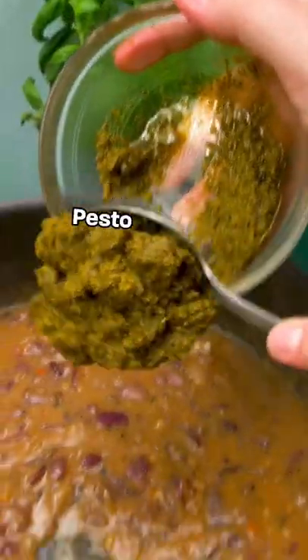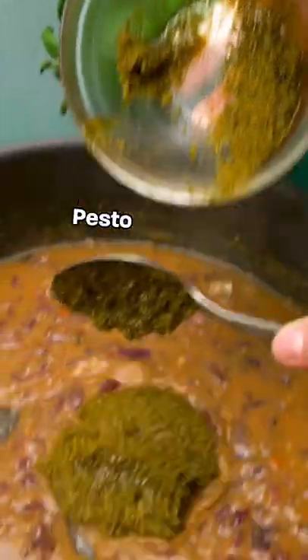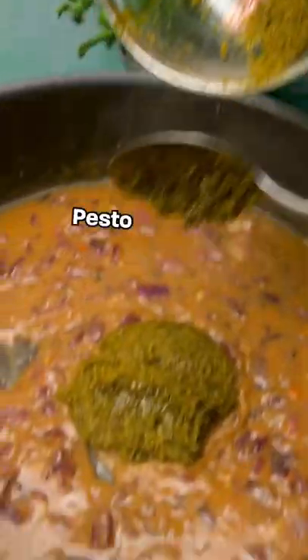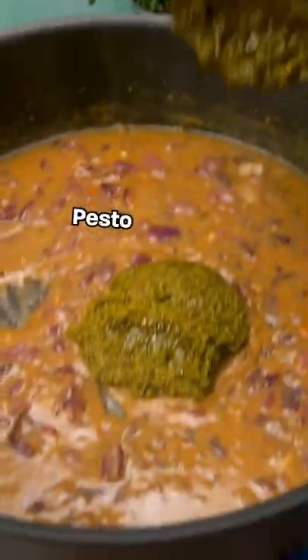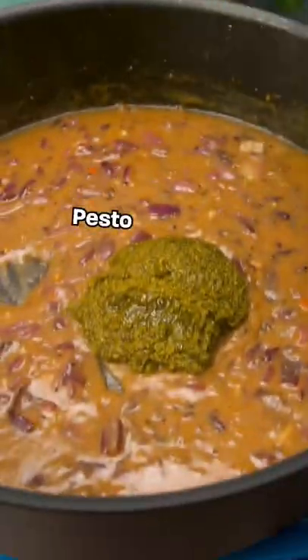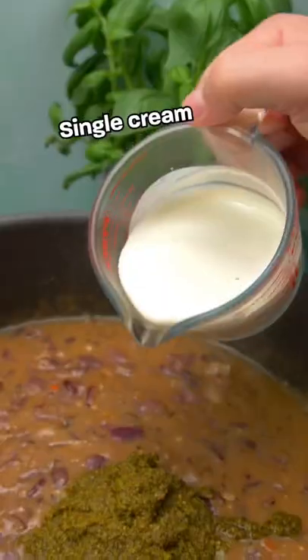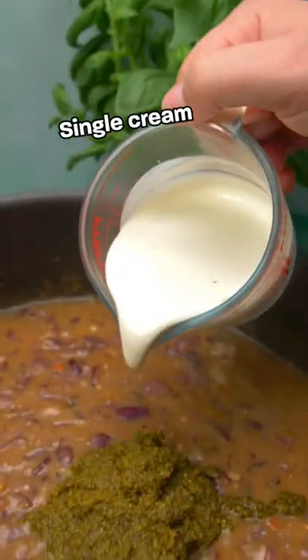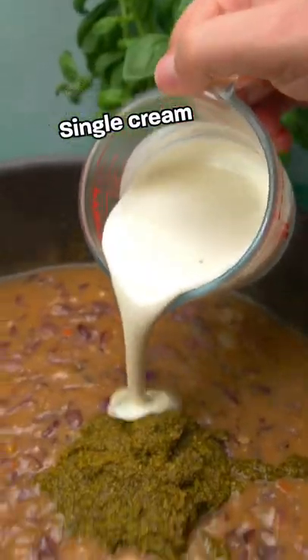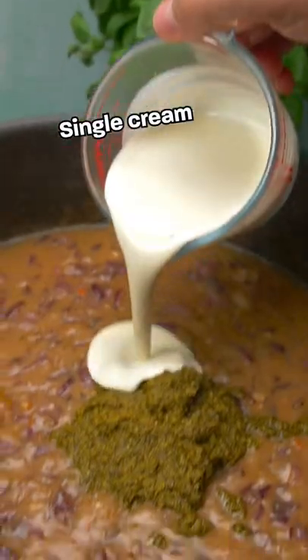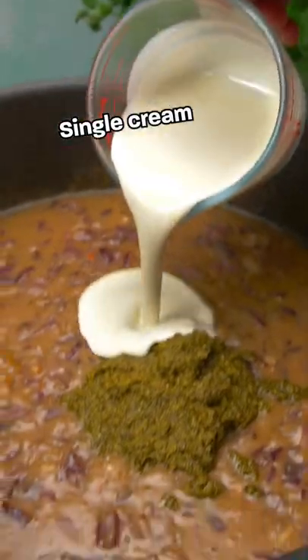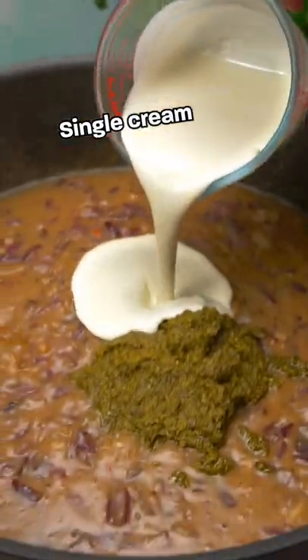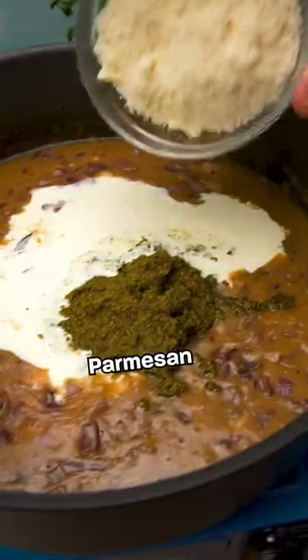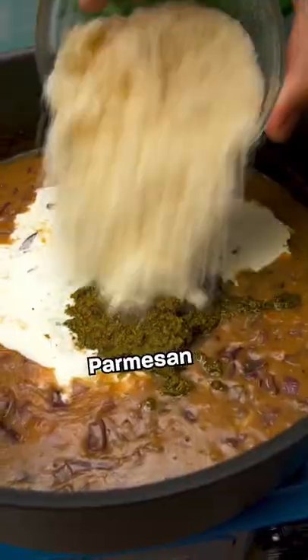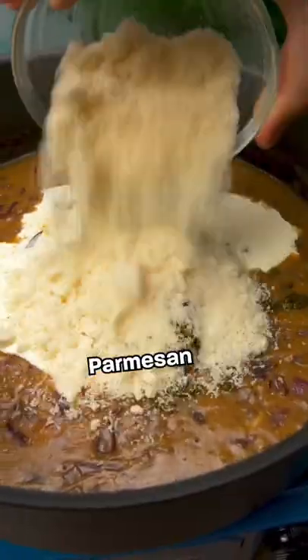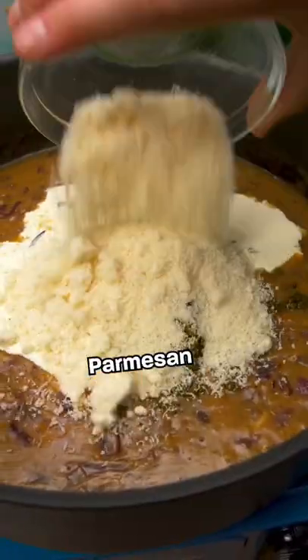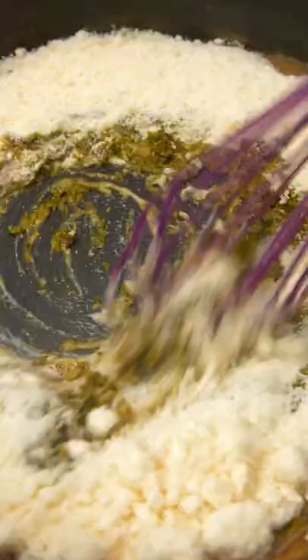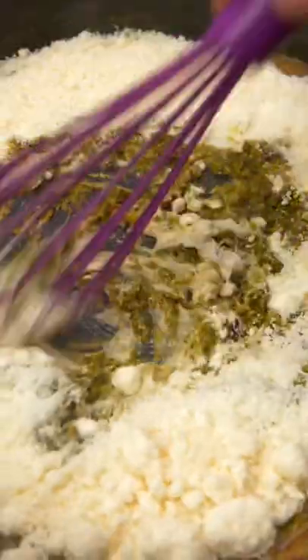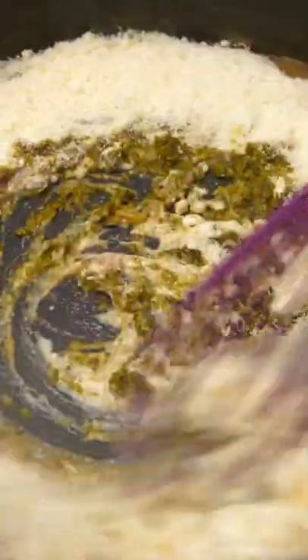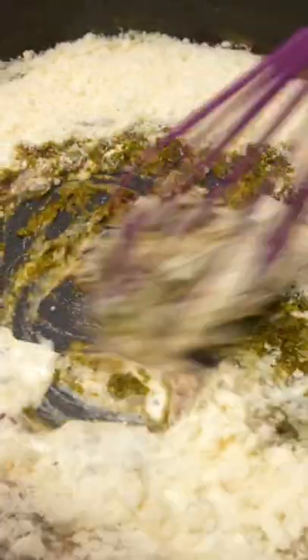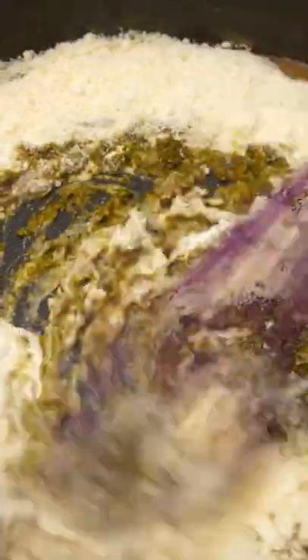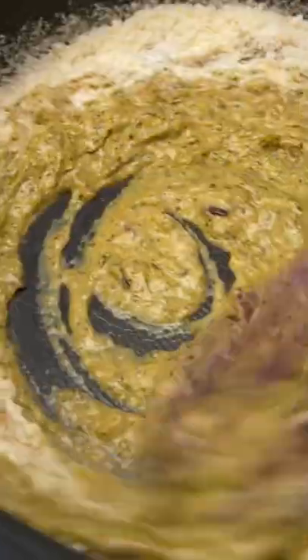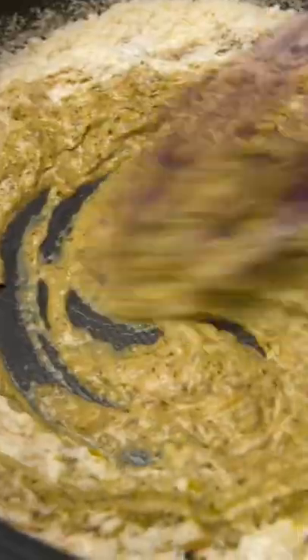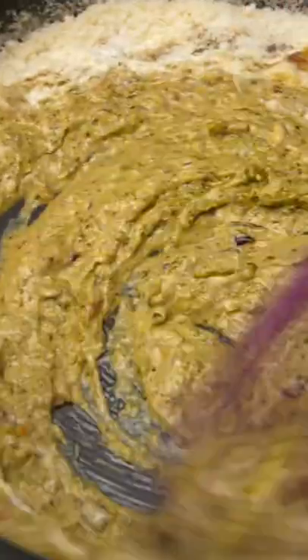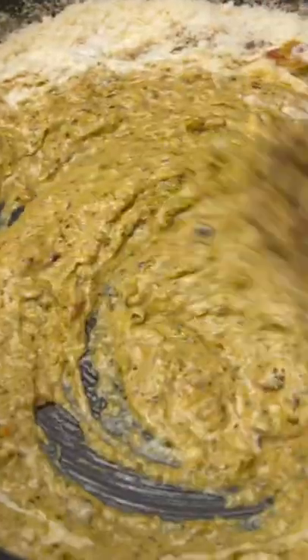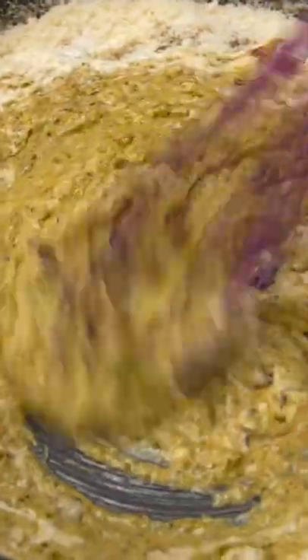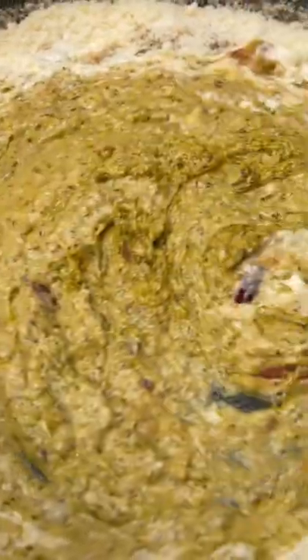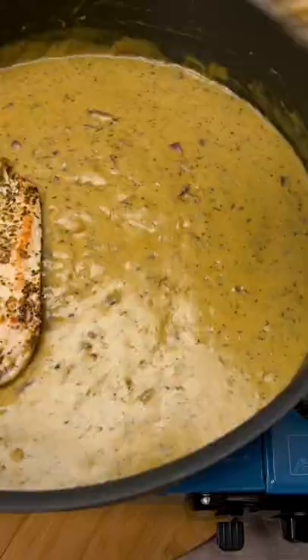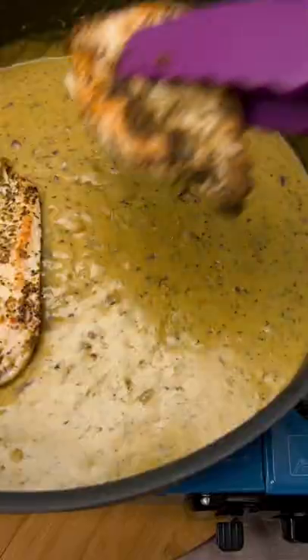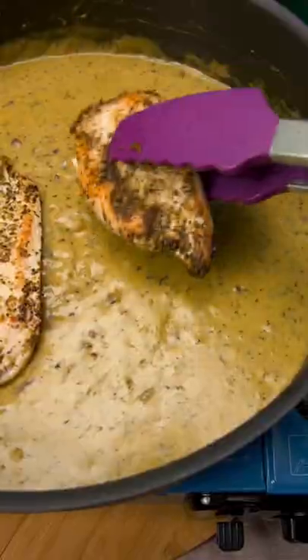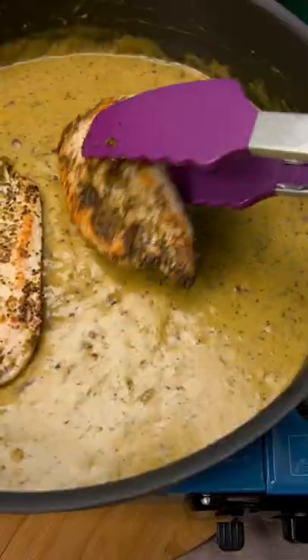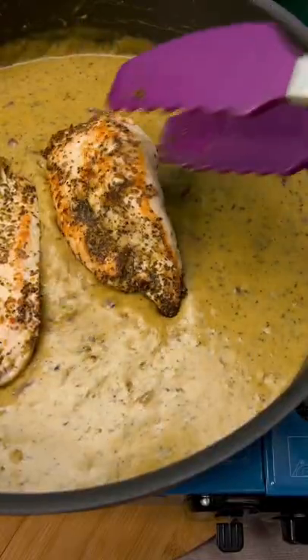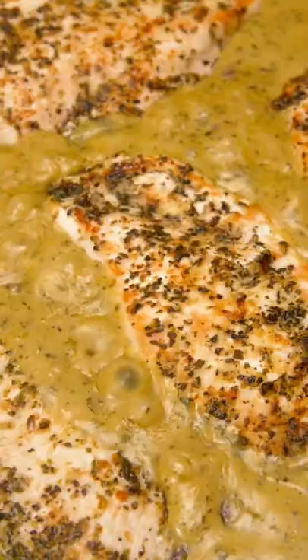Dump in your pesto, single cream and parmesan. Stir to combine. Add your chicken back to the pan and cook through.